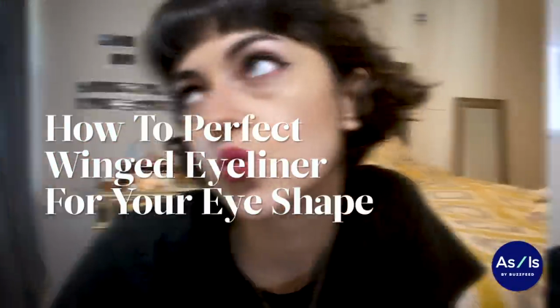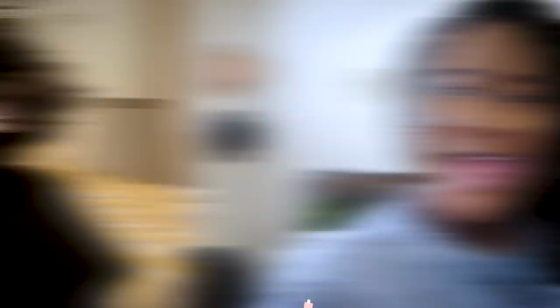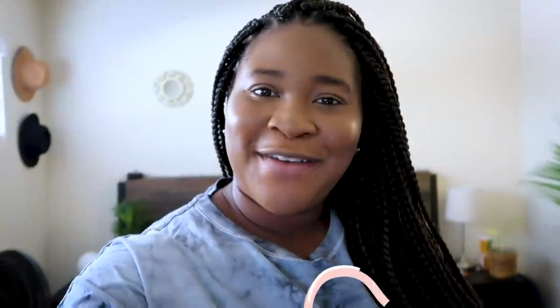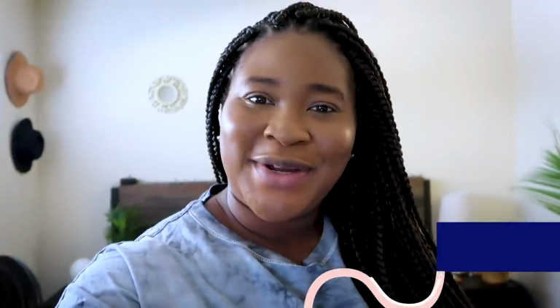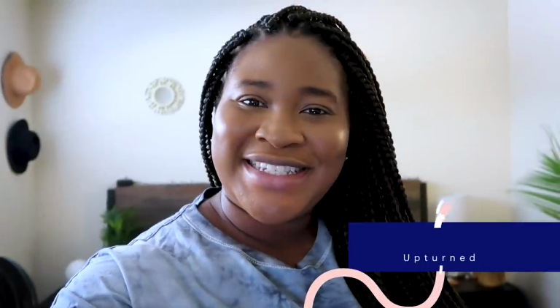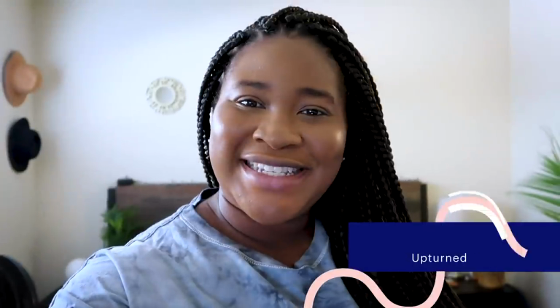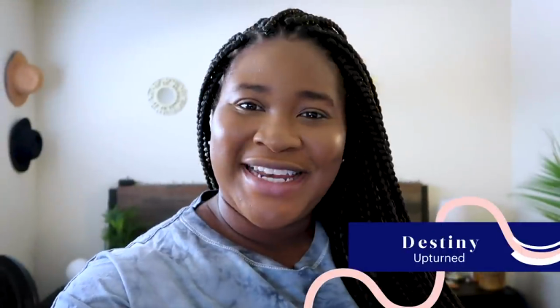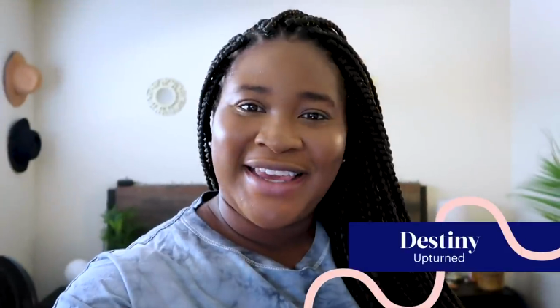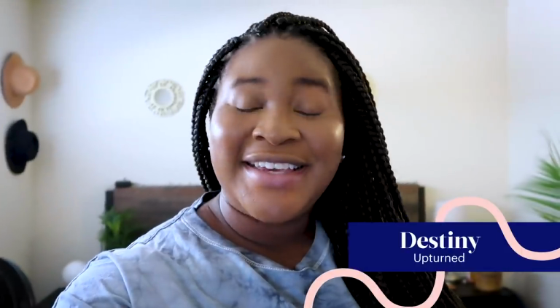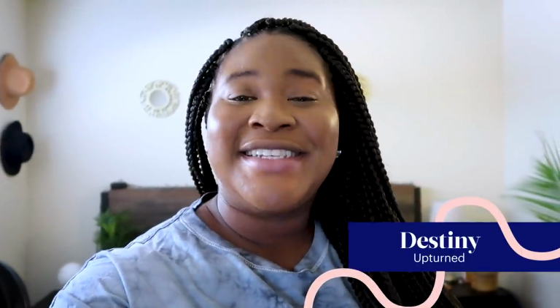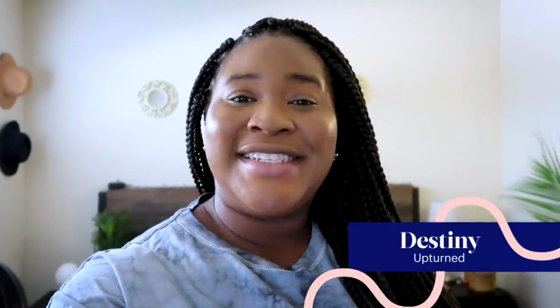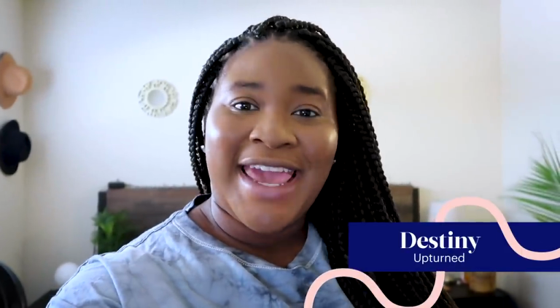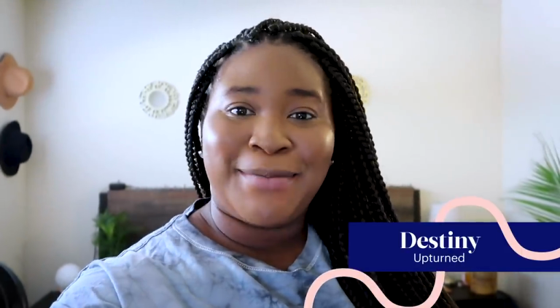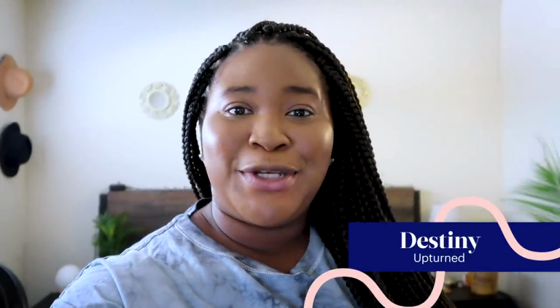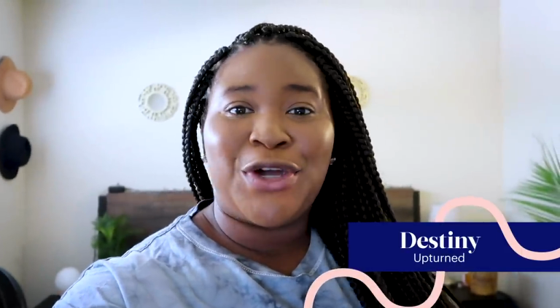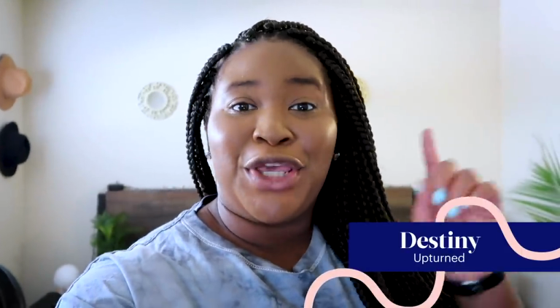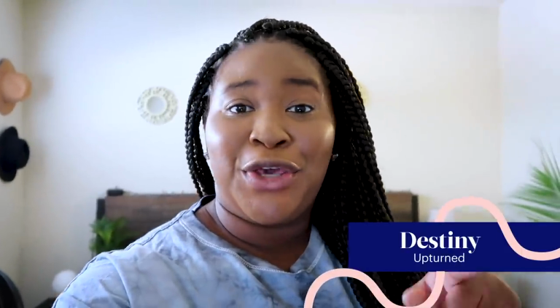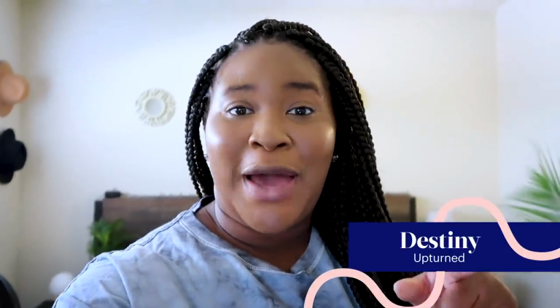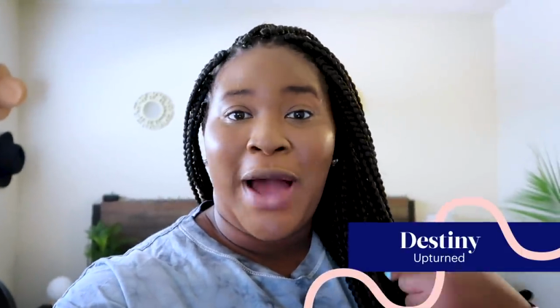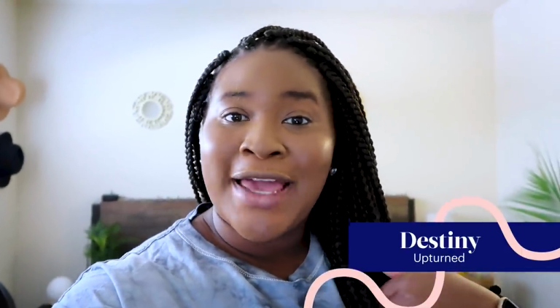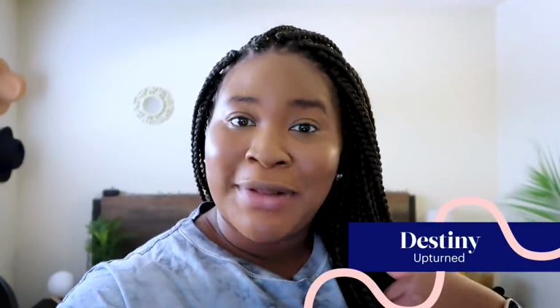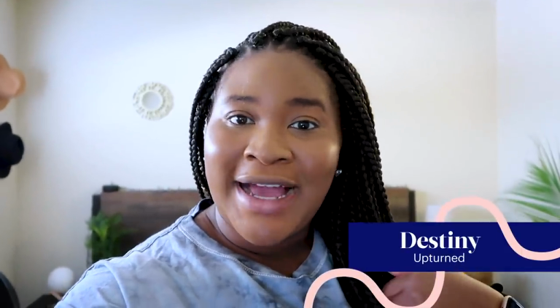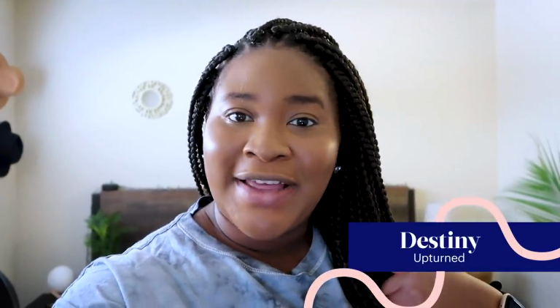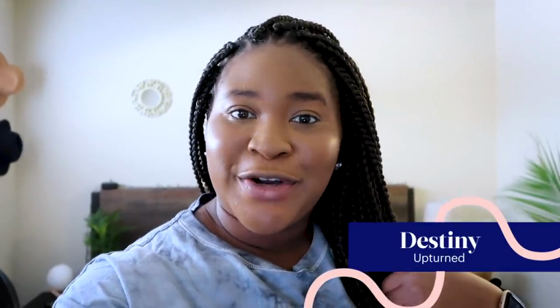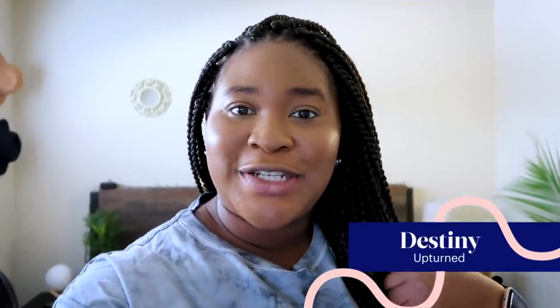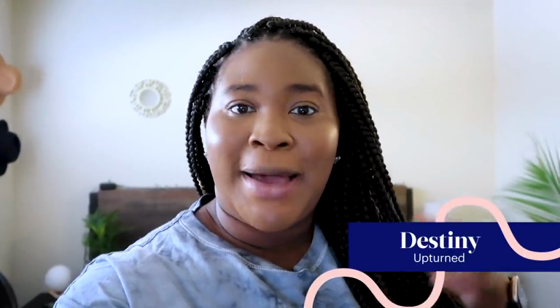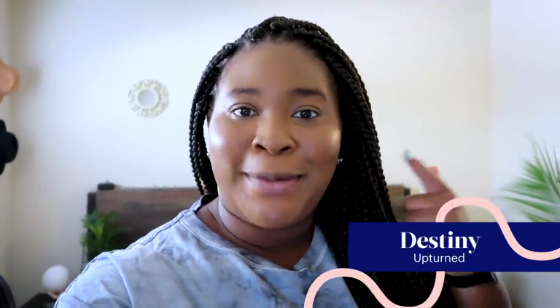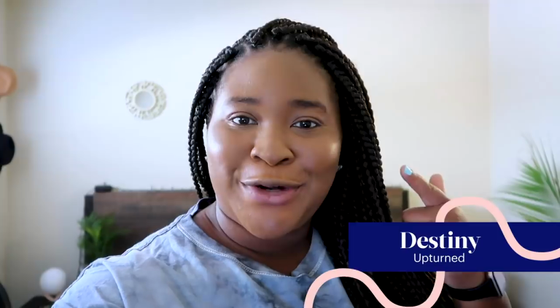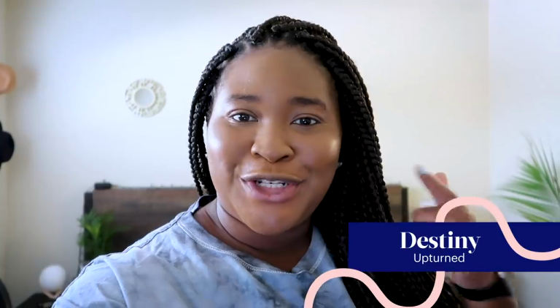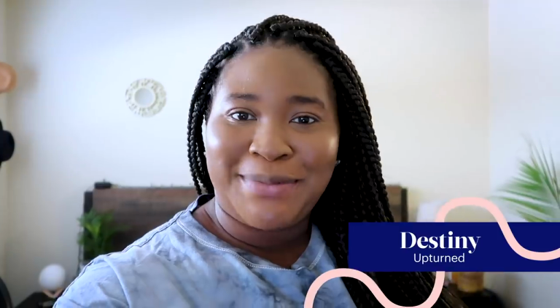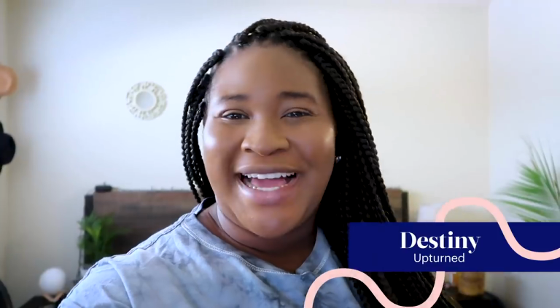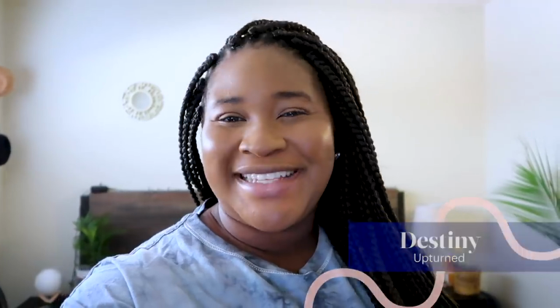Hey everyone, it's Destiny. Today I'm going to be showing you how I apply eyeliner to my upturned shaped eyes.